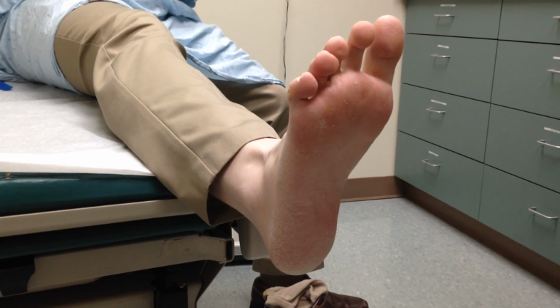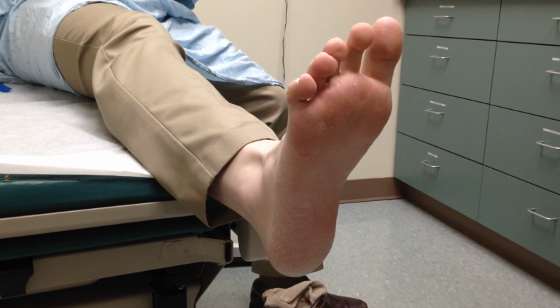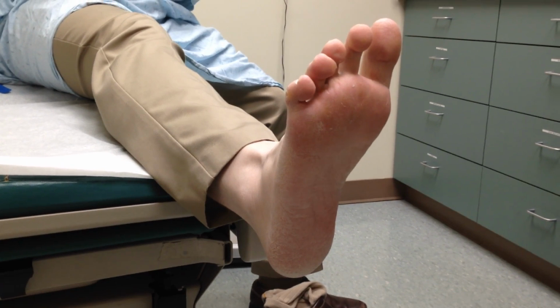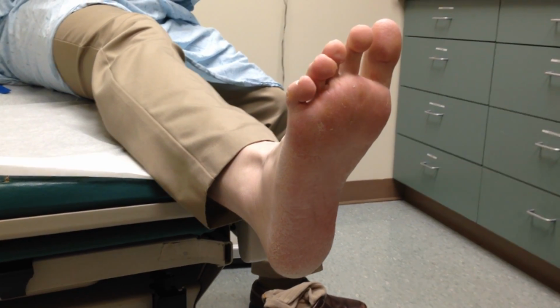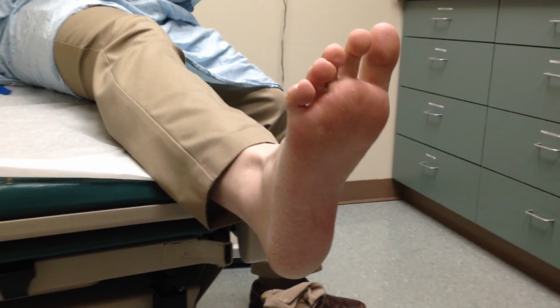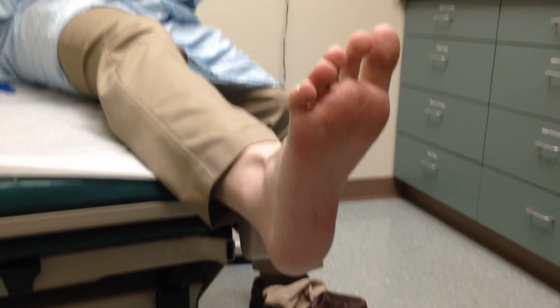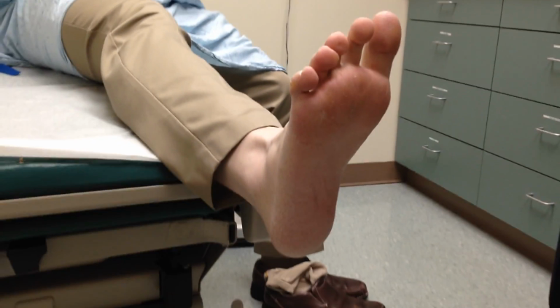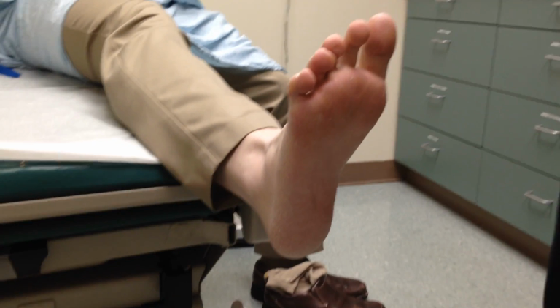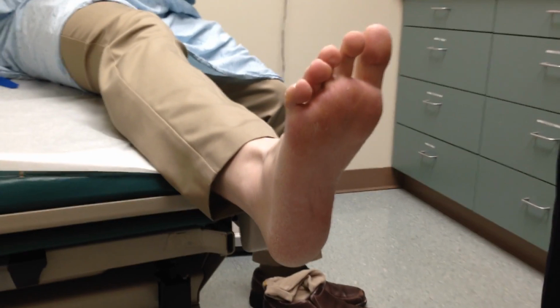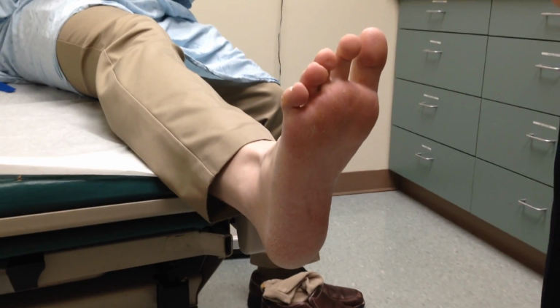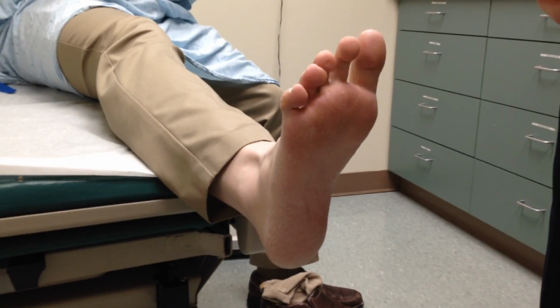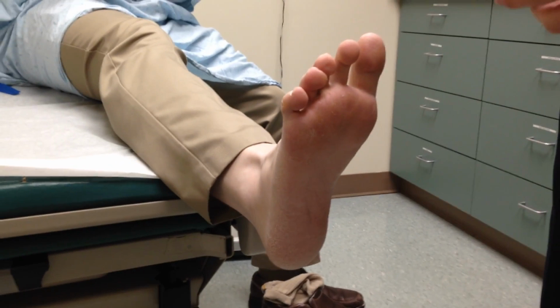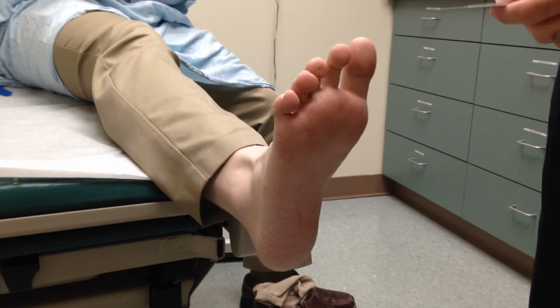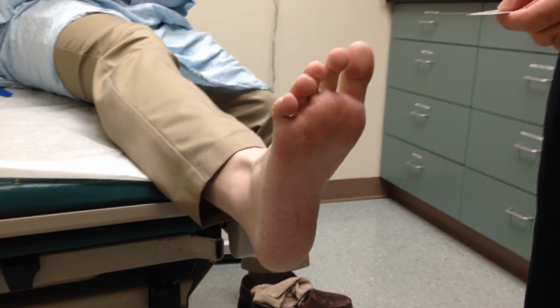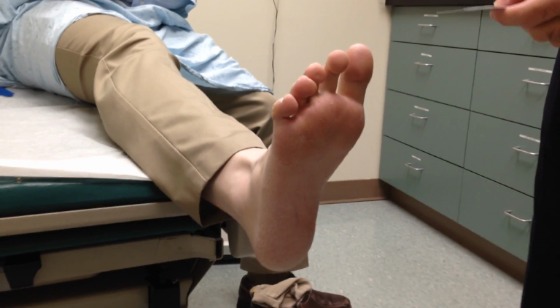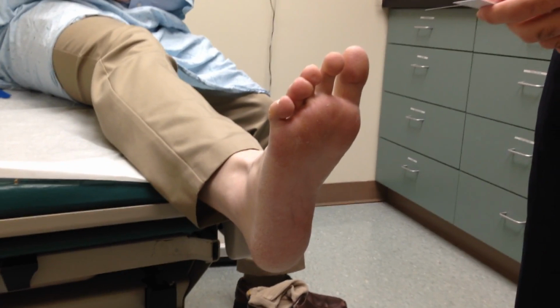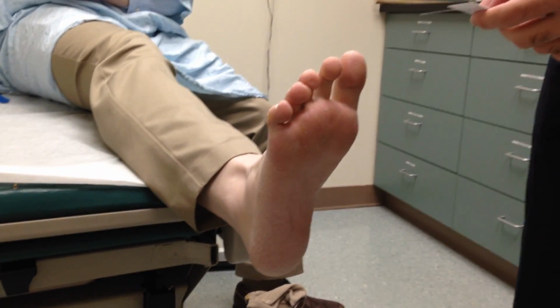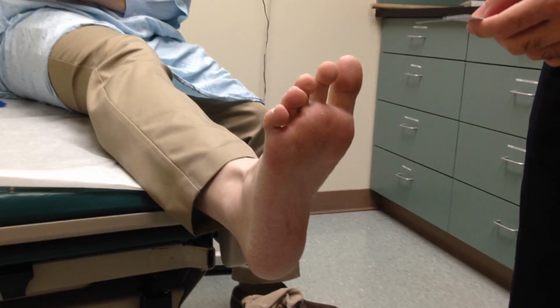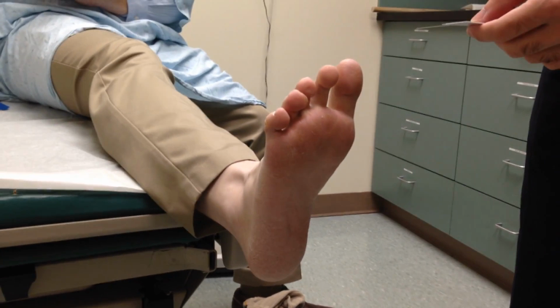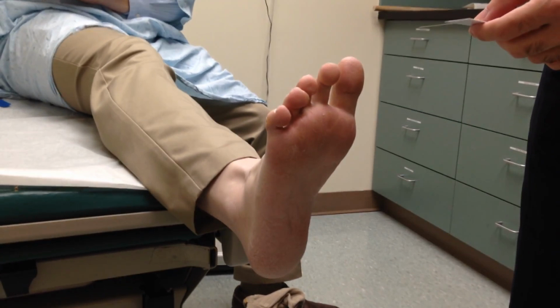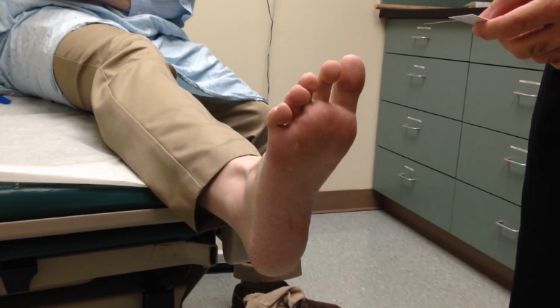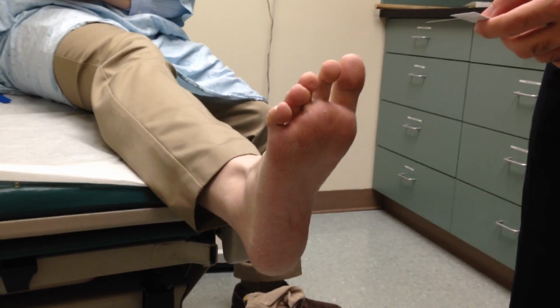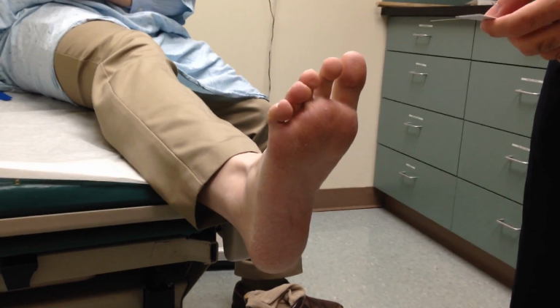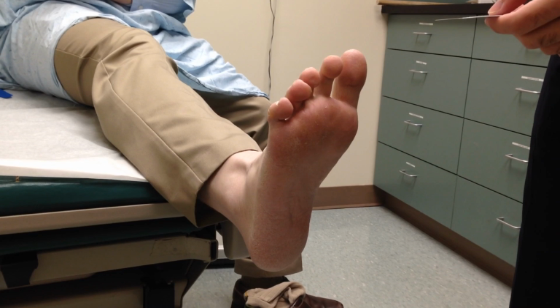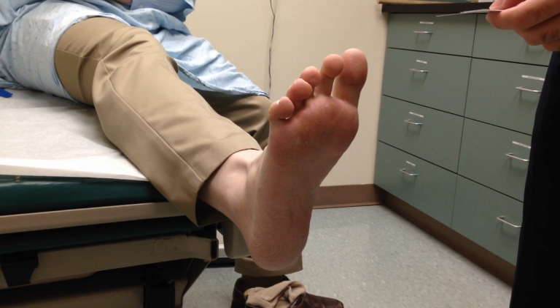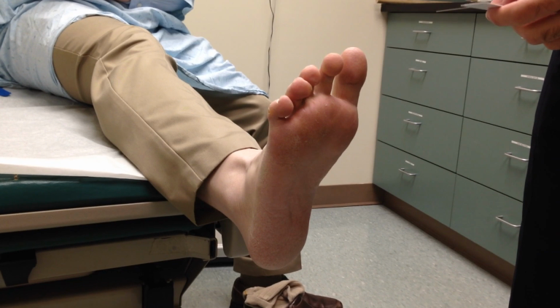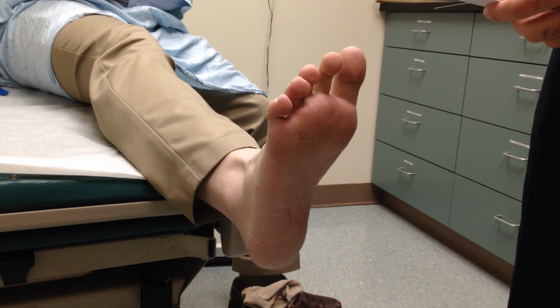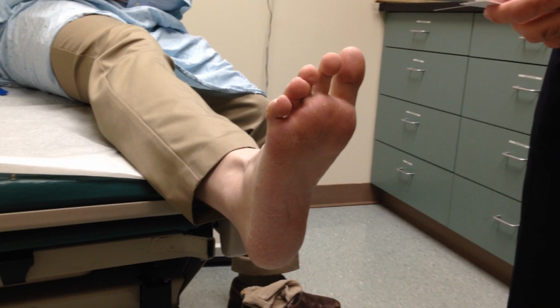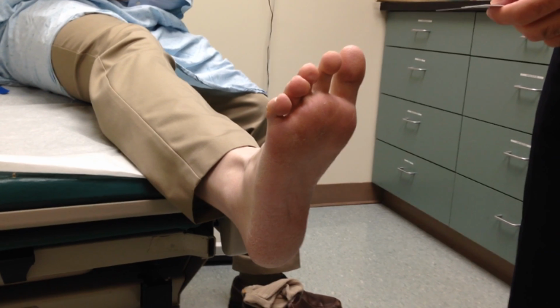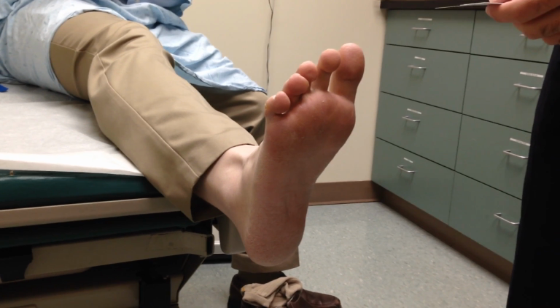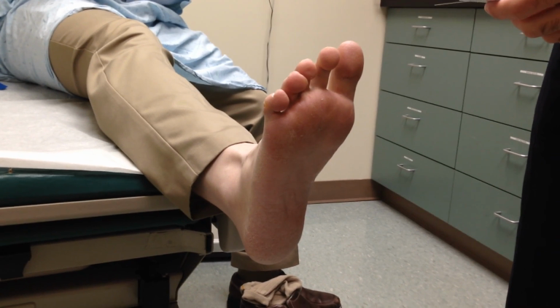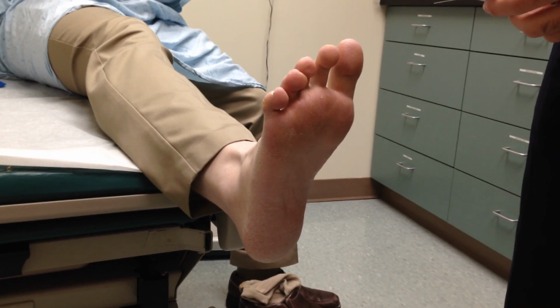Hey everybody, this is Vlad. I know you can't see me, but we're going to do a diabetic monofilament test.